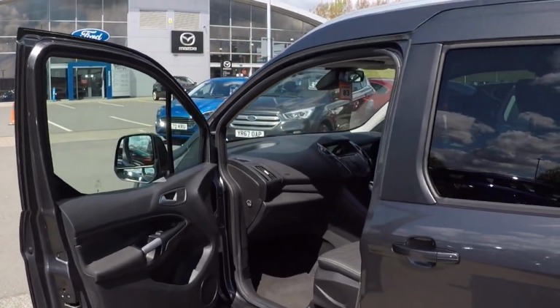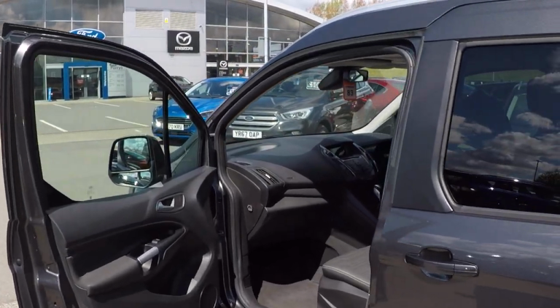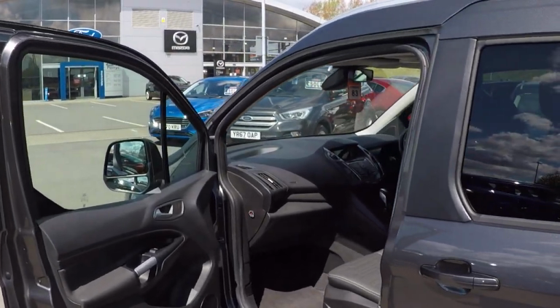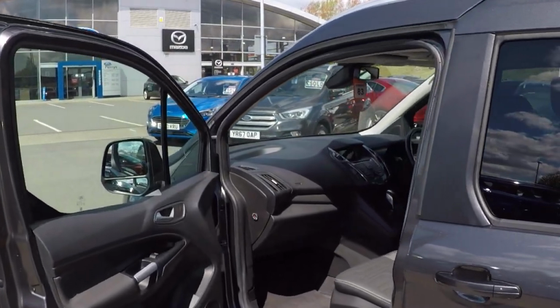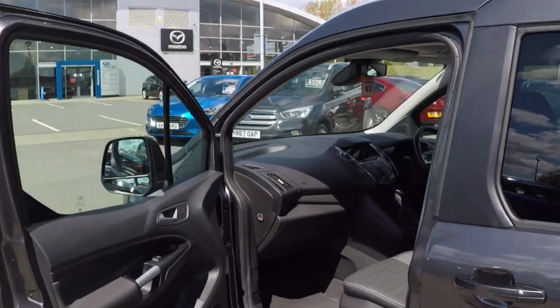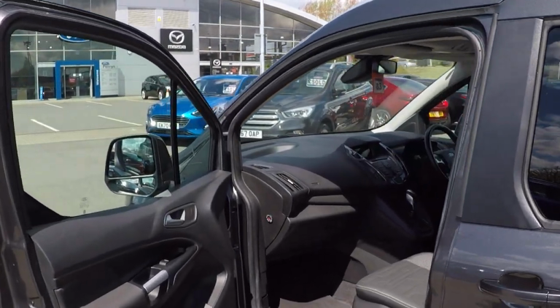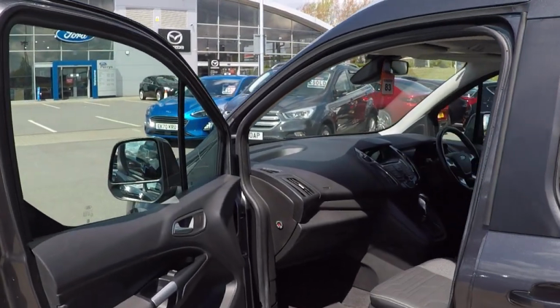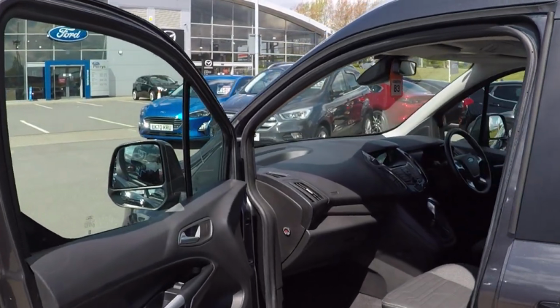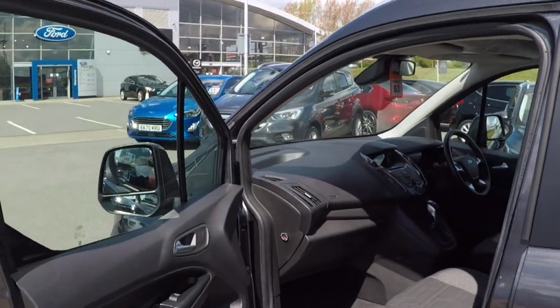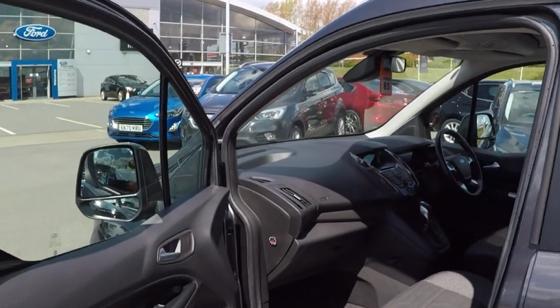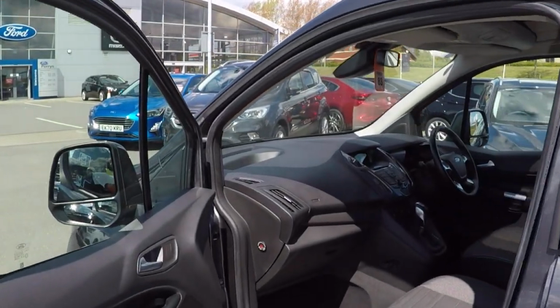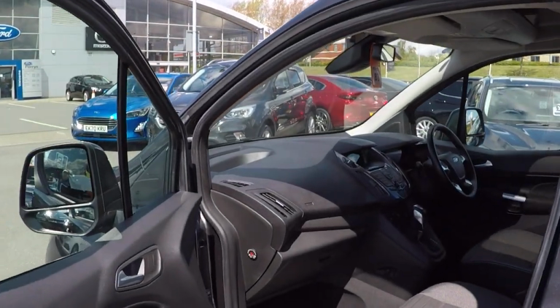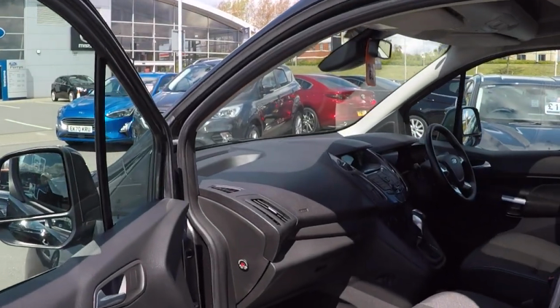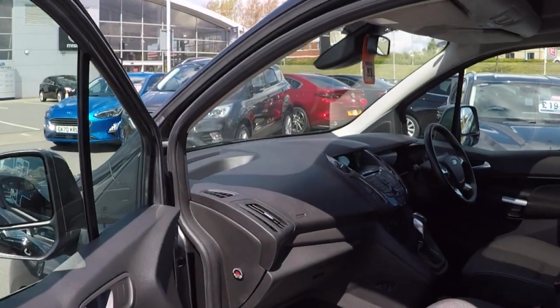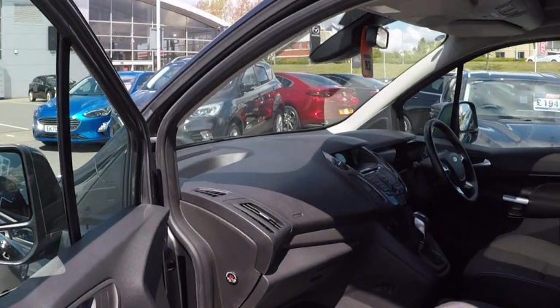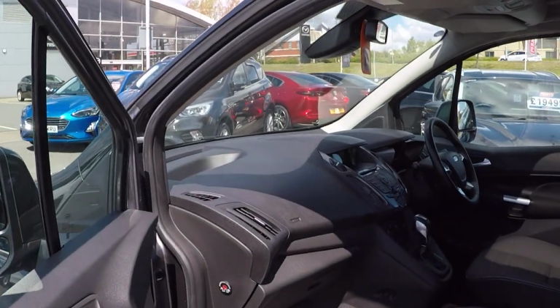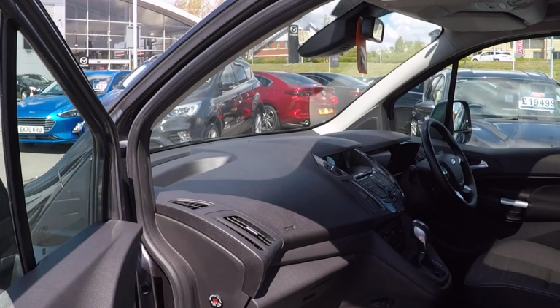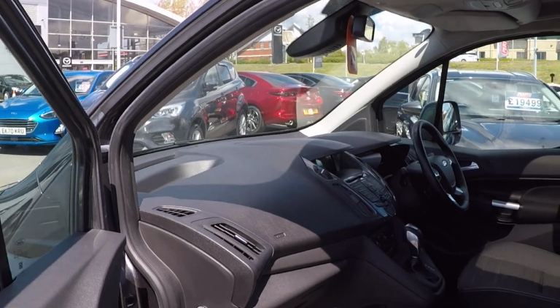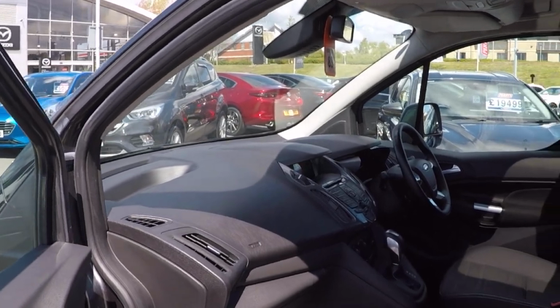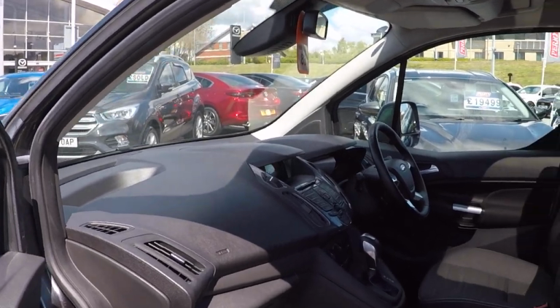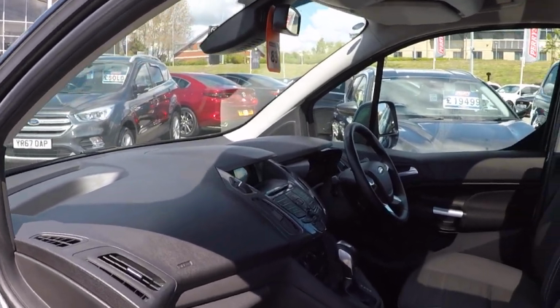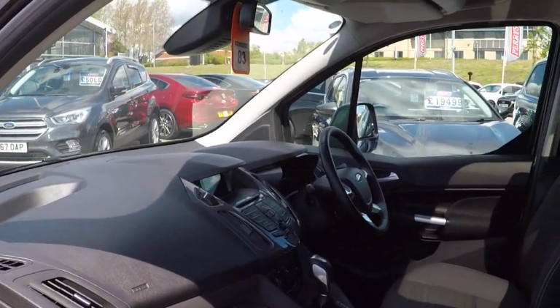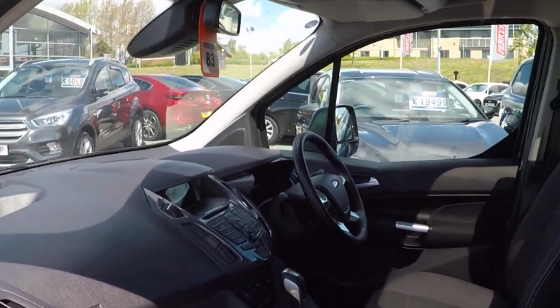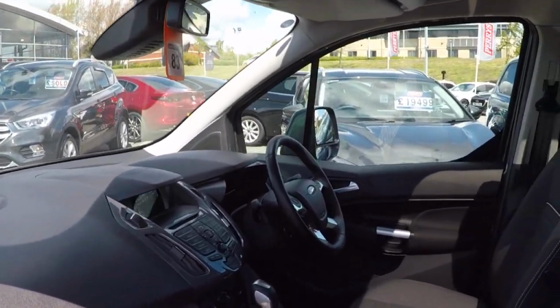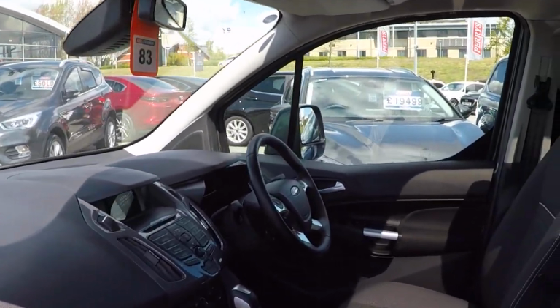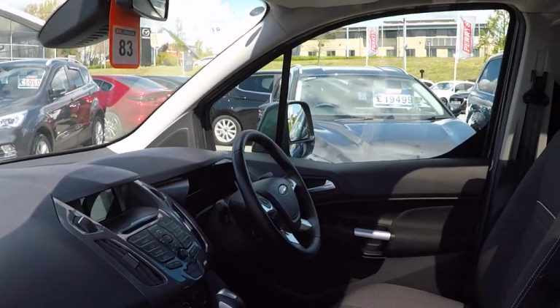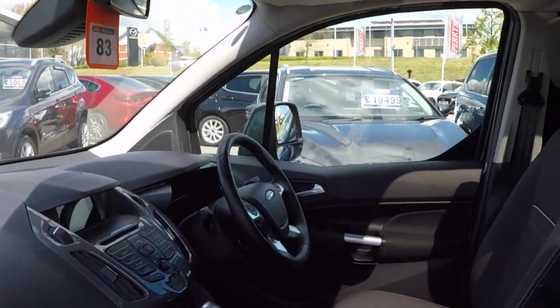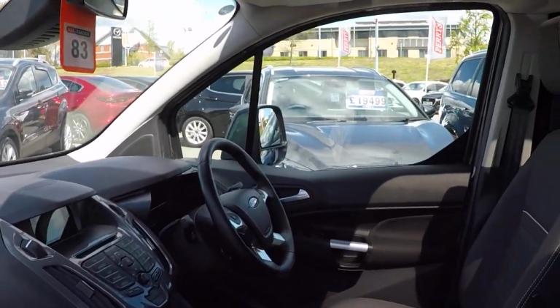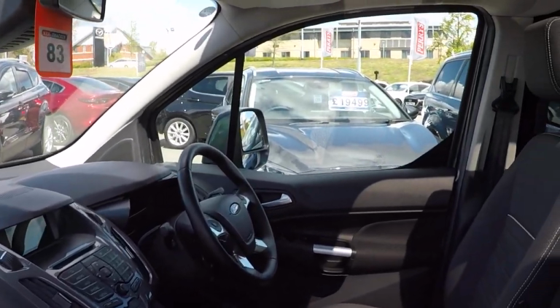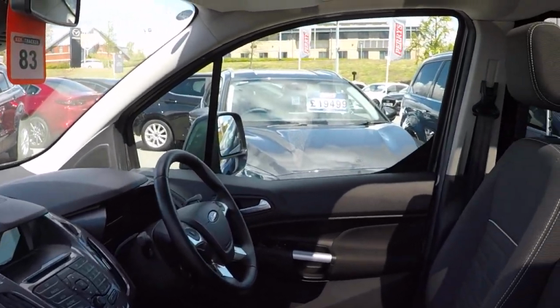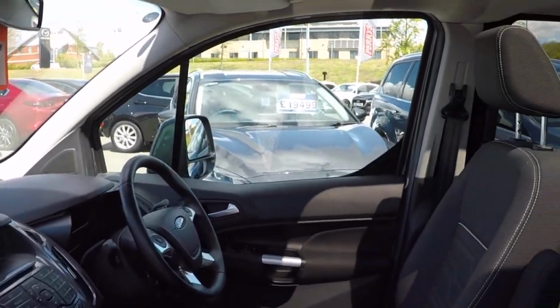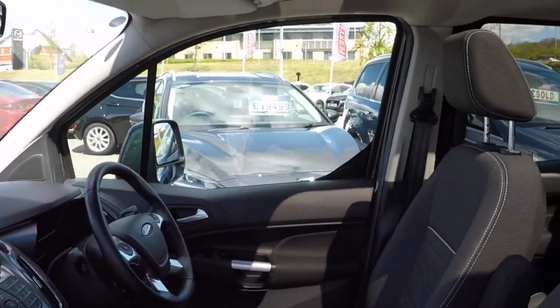It's a 1.5 diesel Titanium, automatic, and it has a full Ford service history.